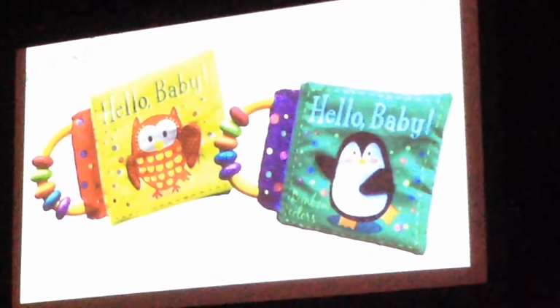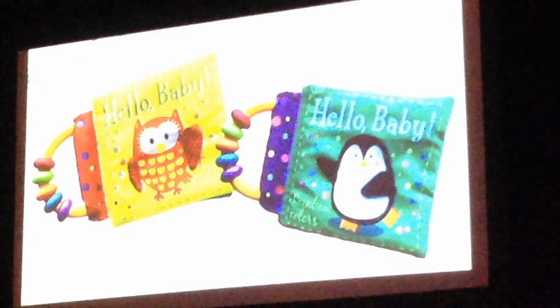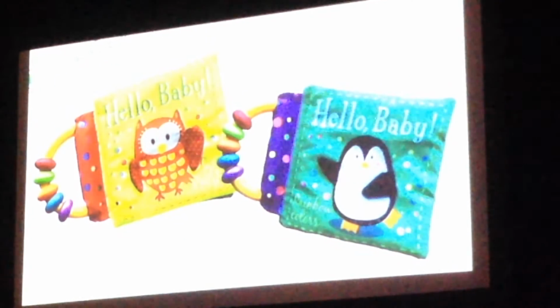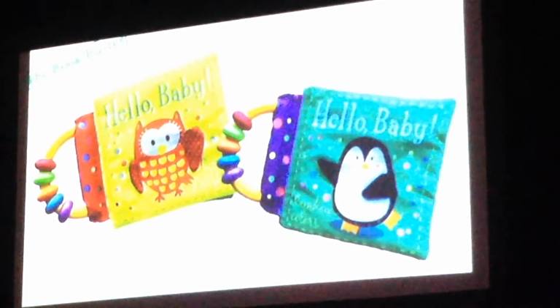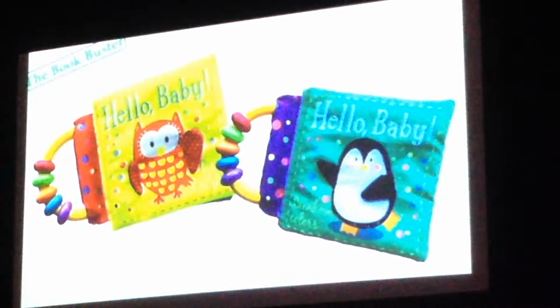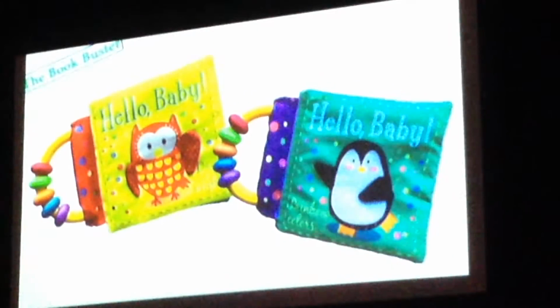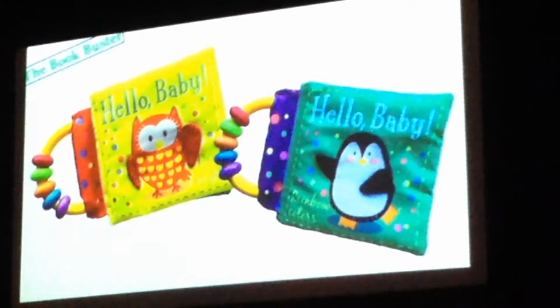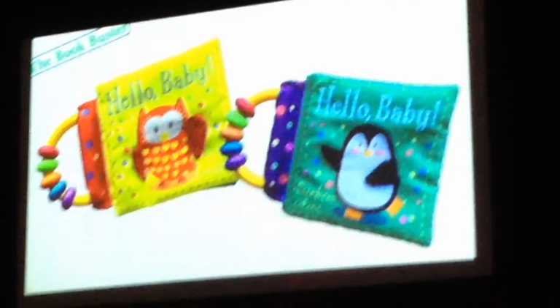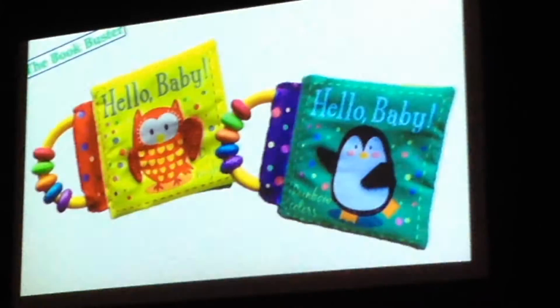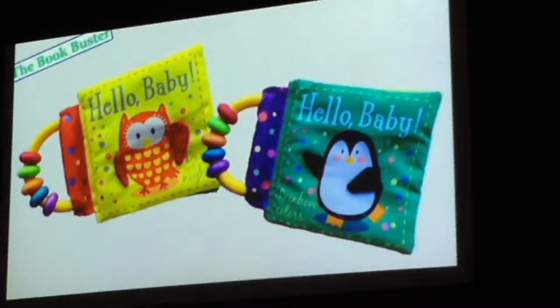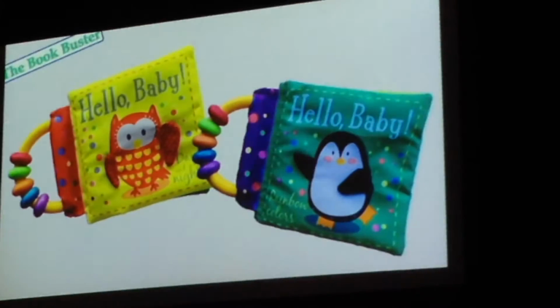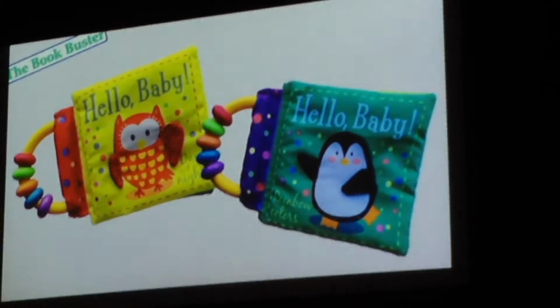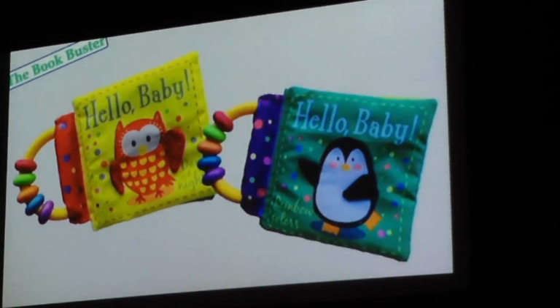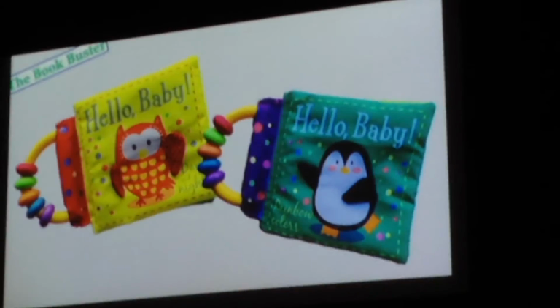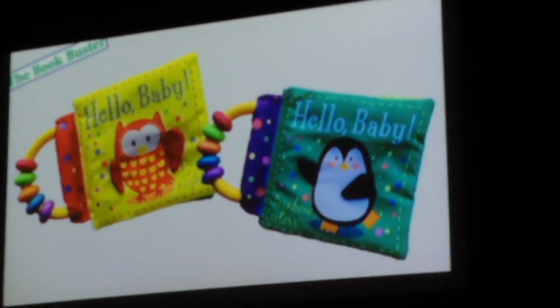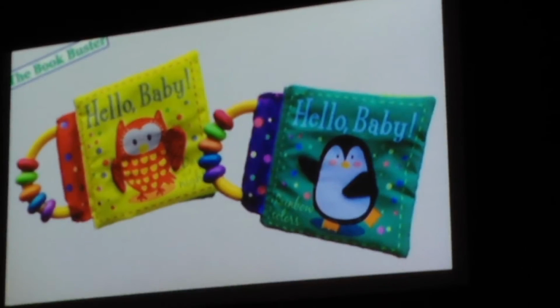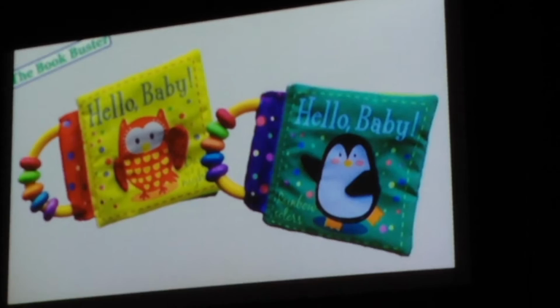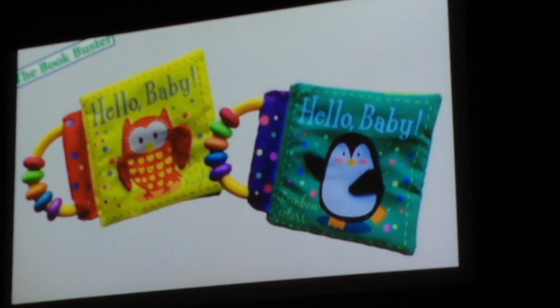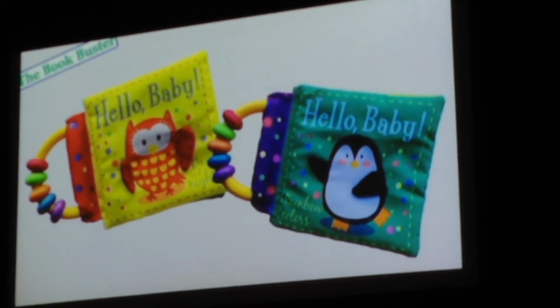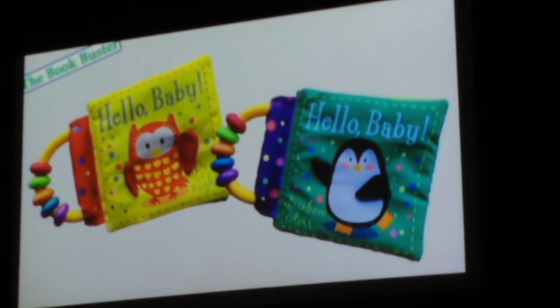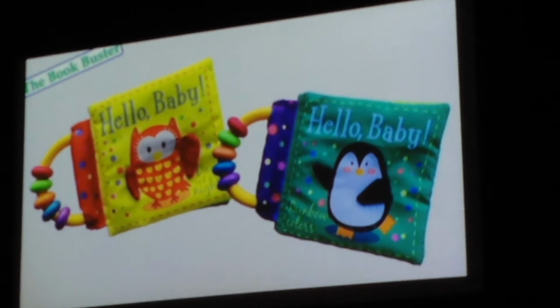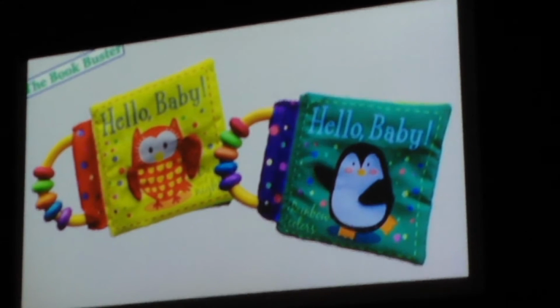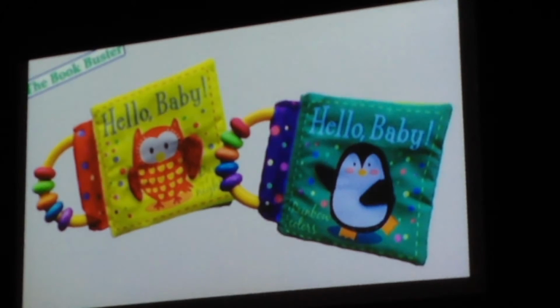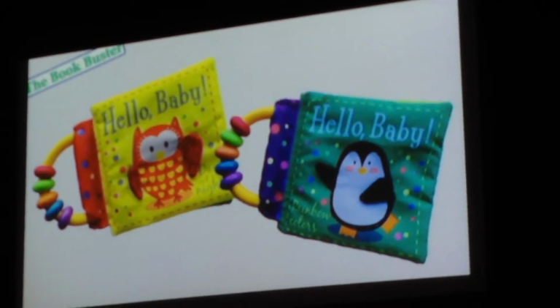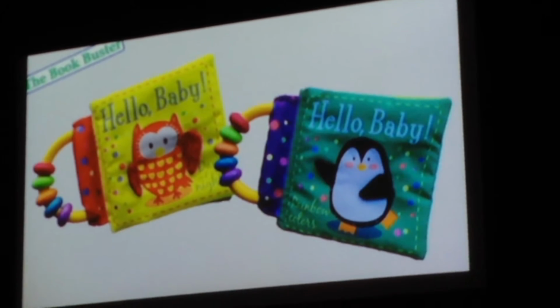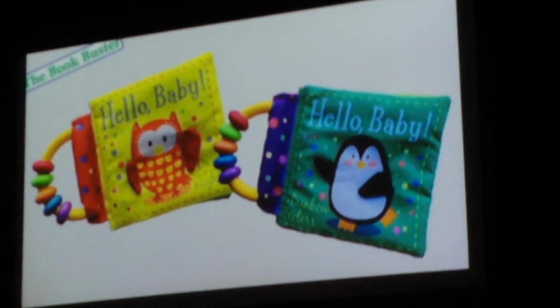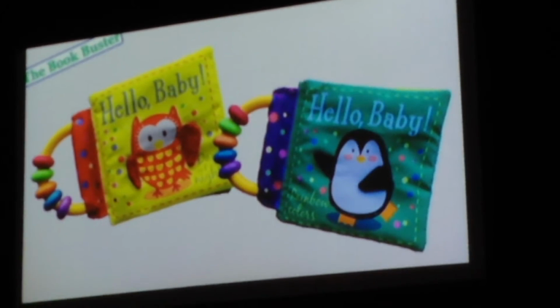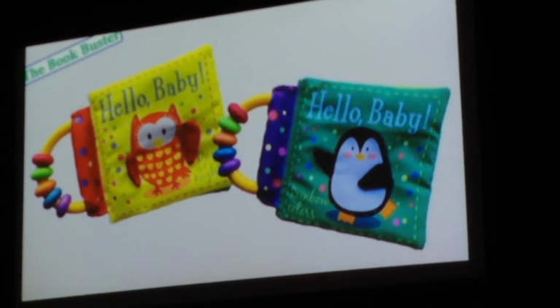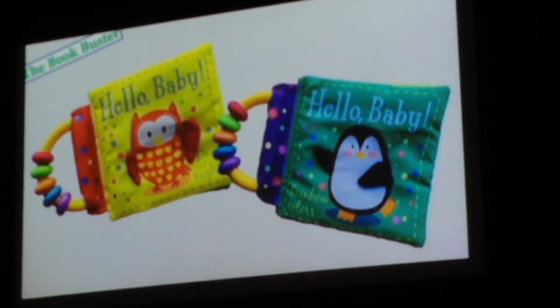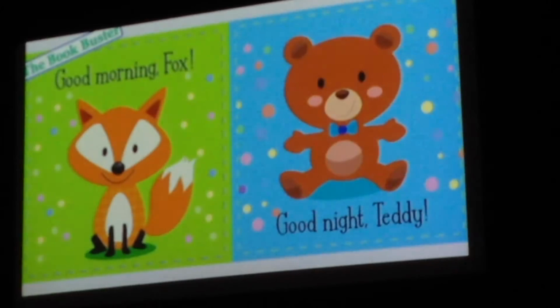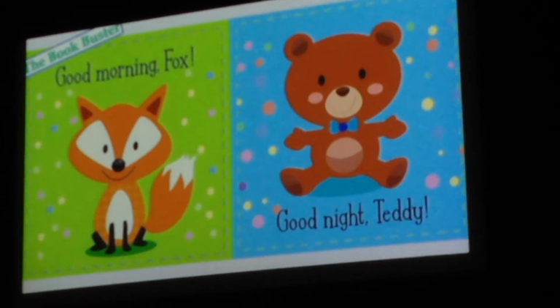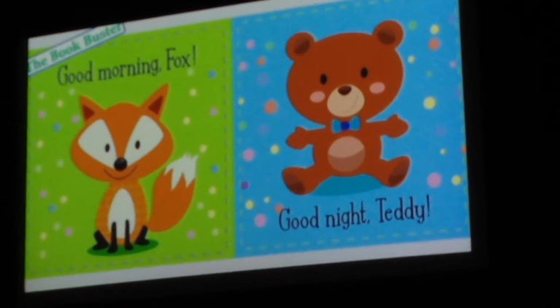Hello Baby. Hello Baby, day and night. And Hello Baby, rainbow colors.